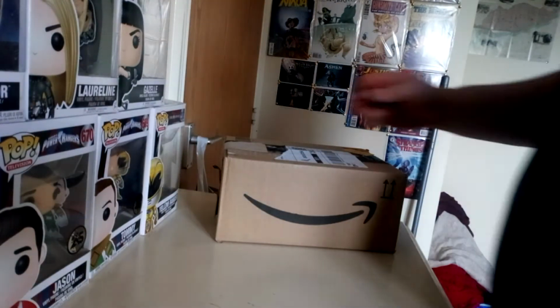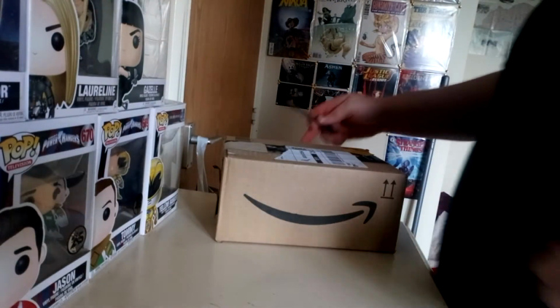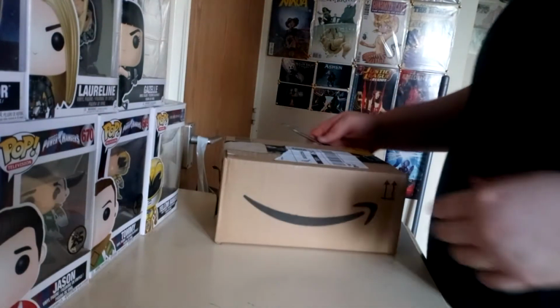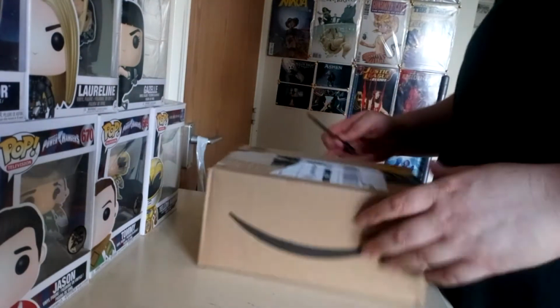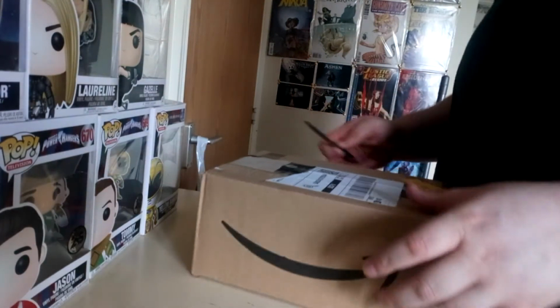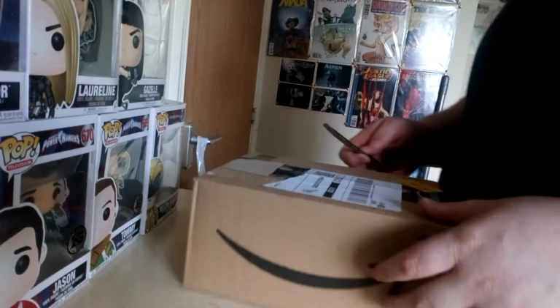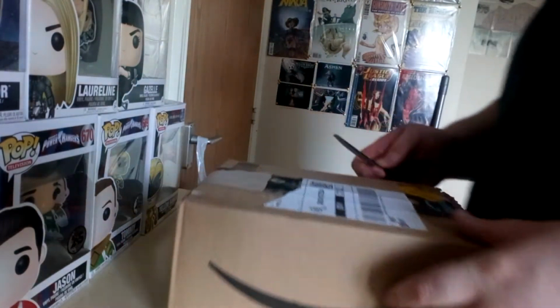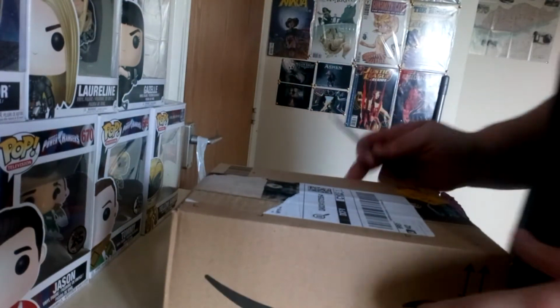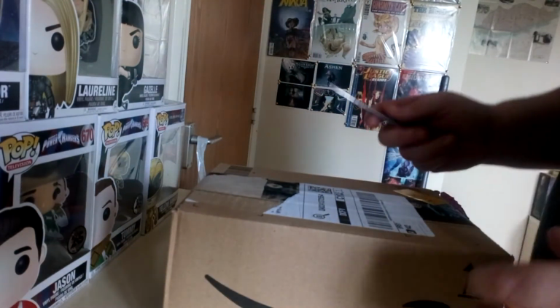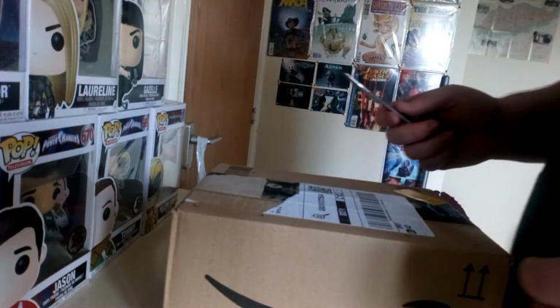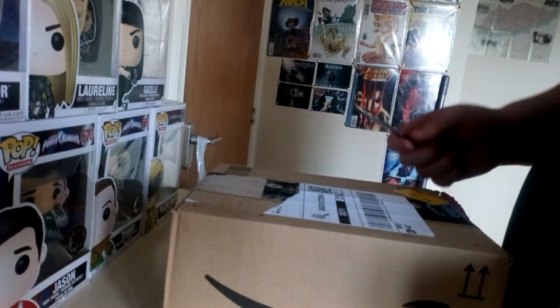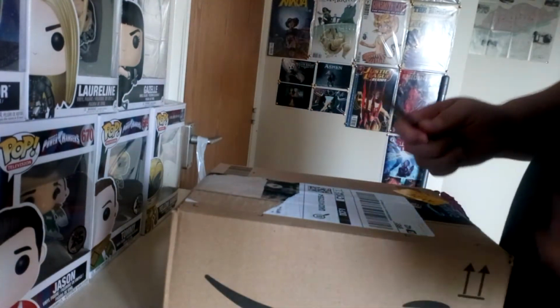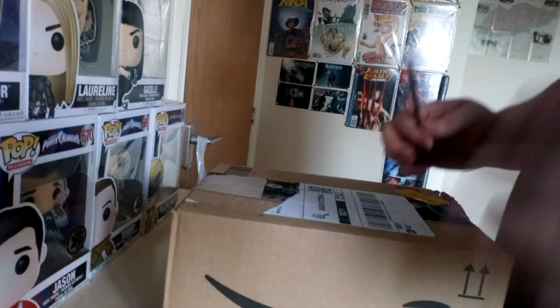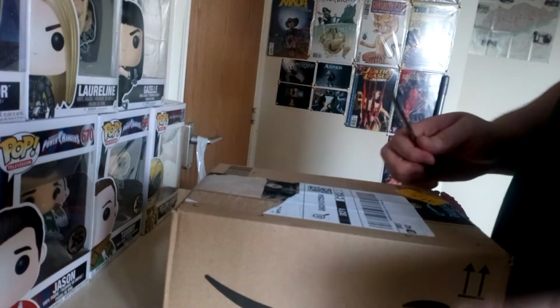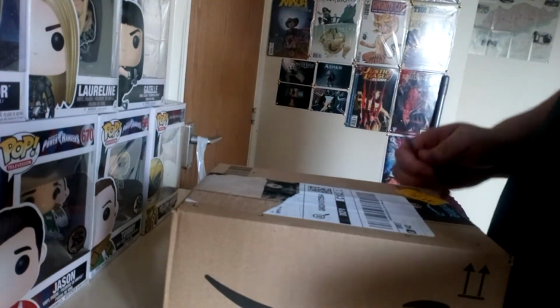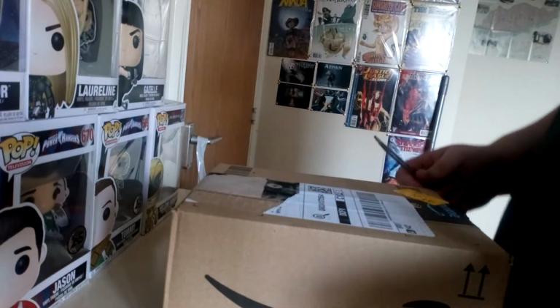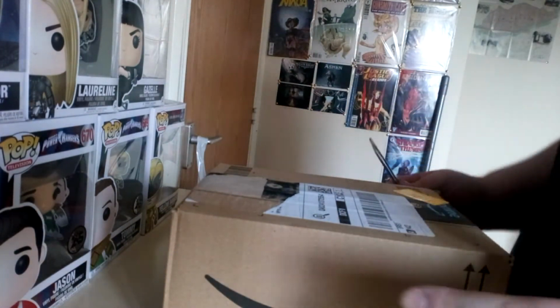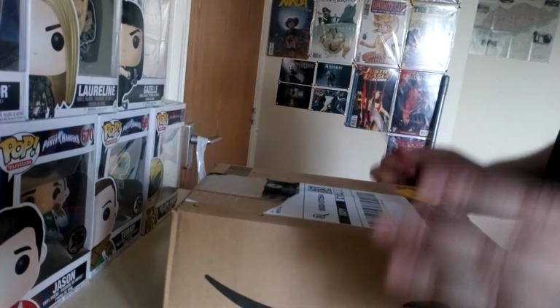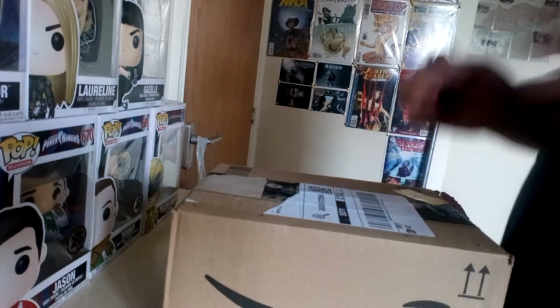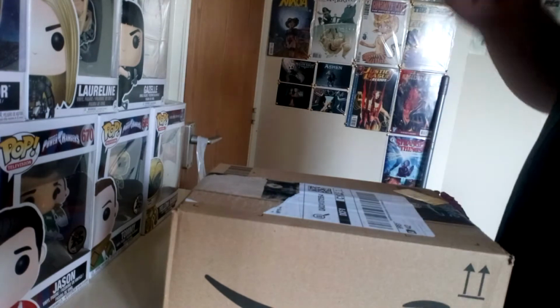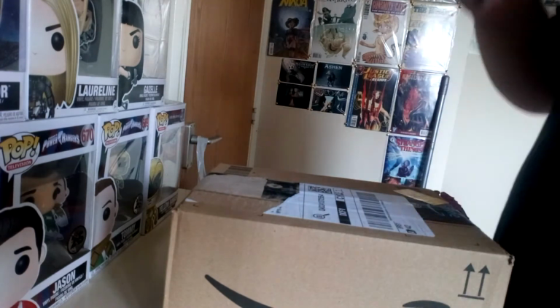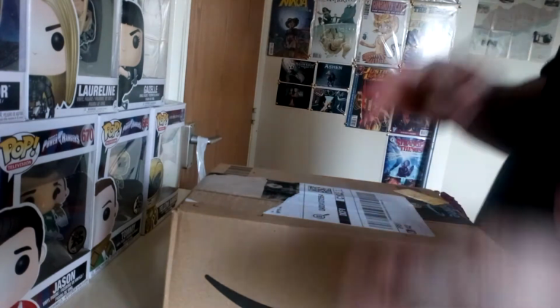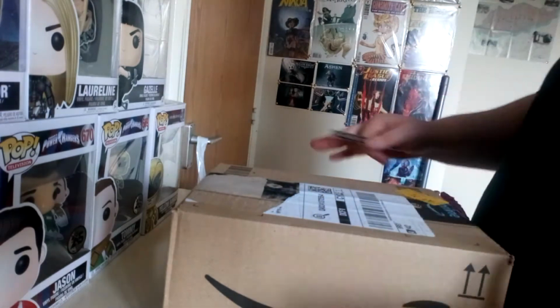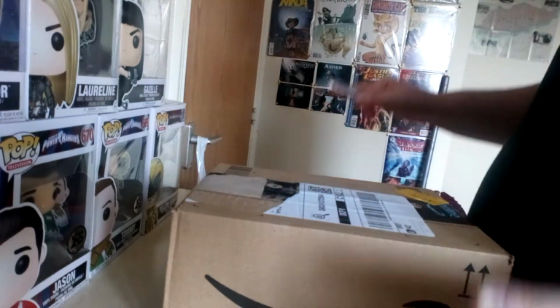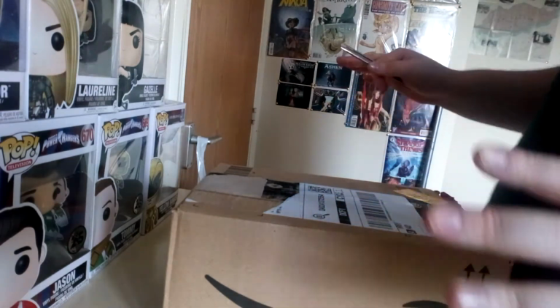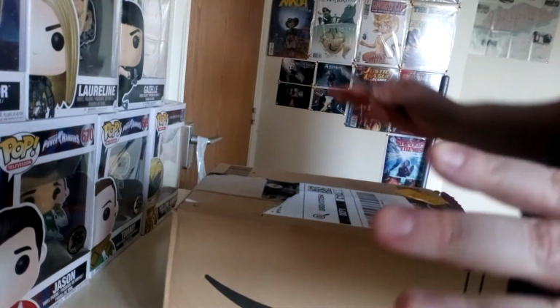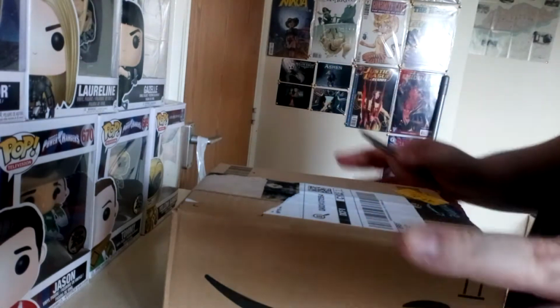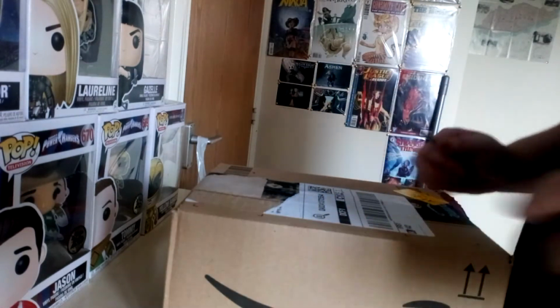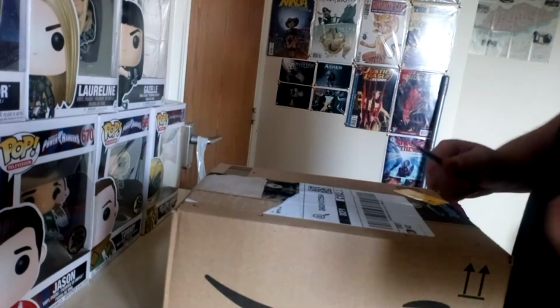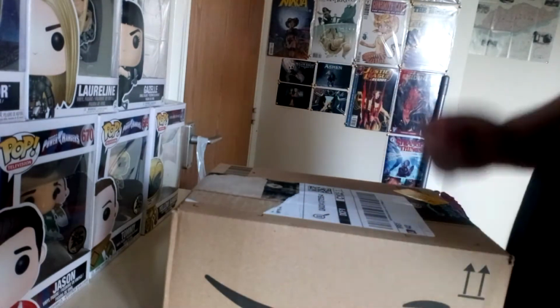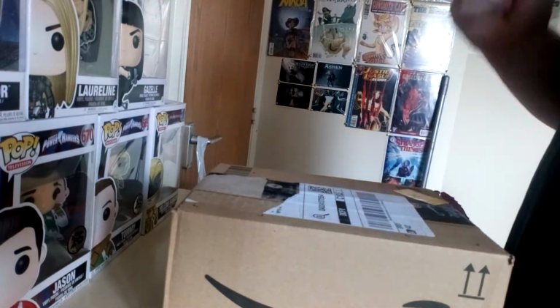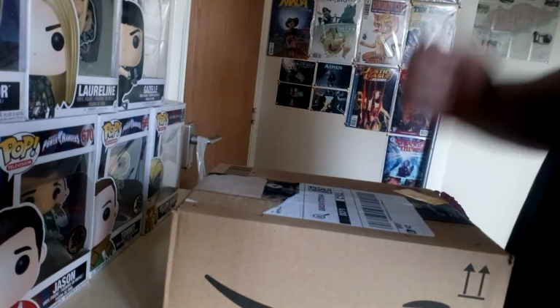So I am not sponsored by Amazon. I just like to buy loads of stuff from there.